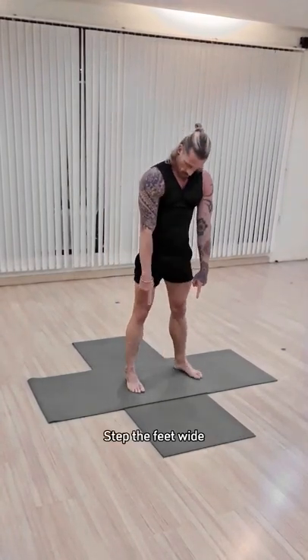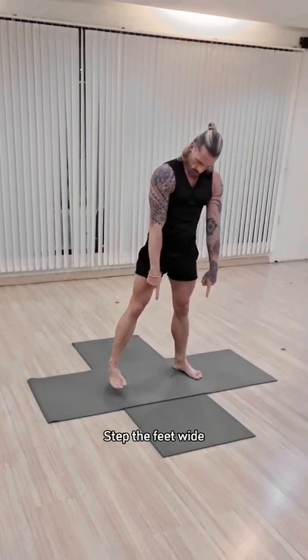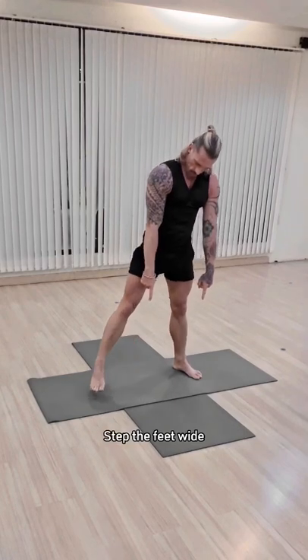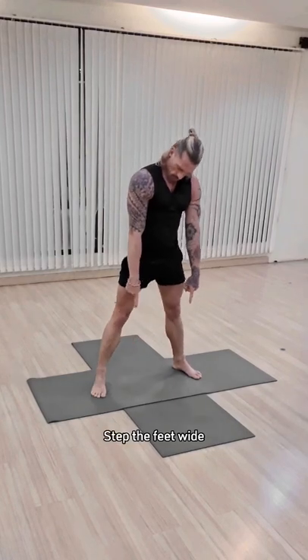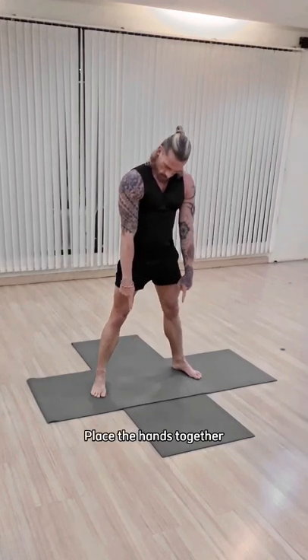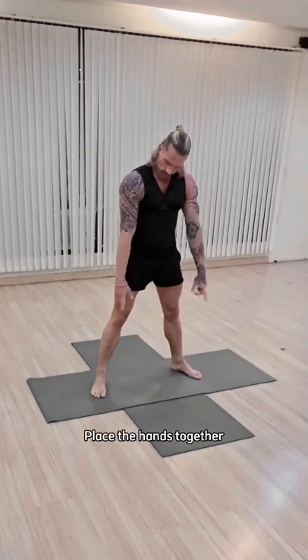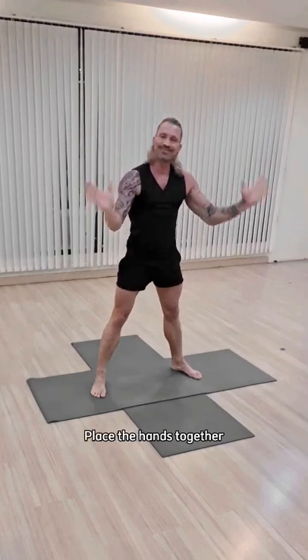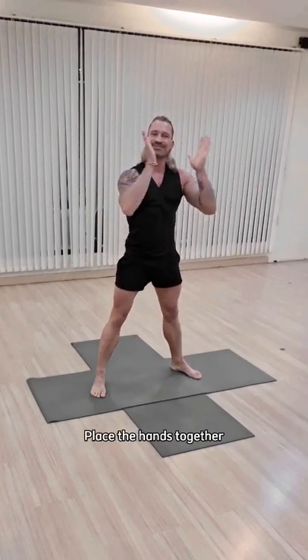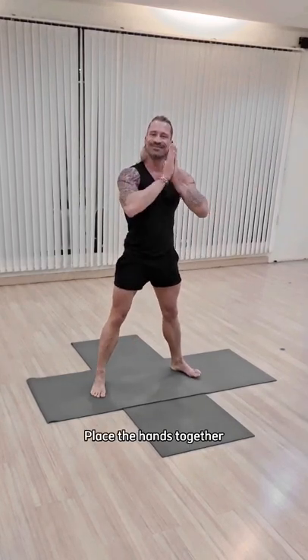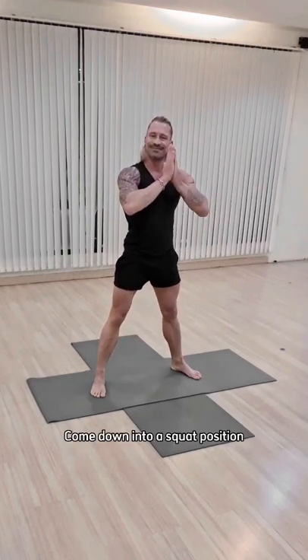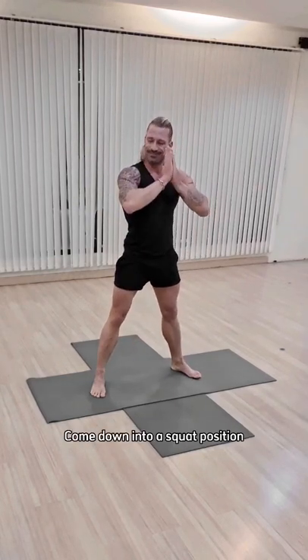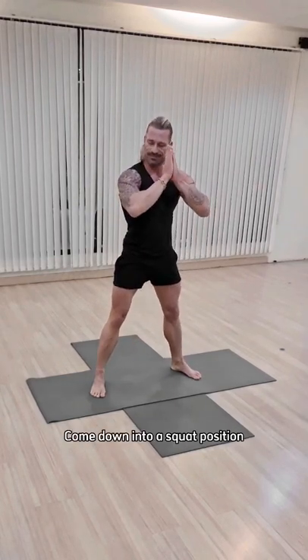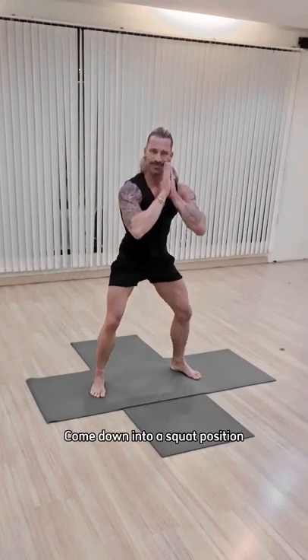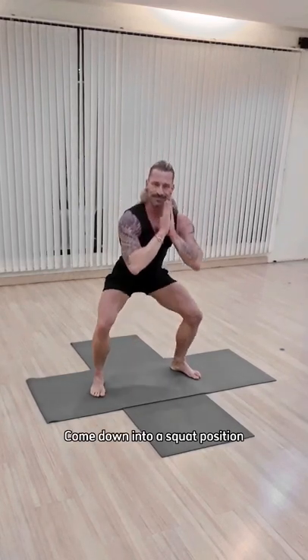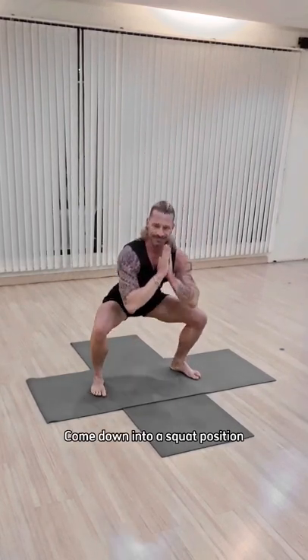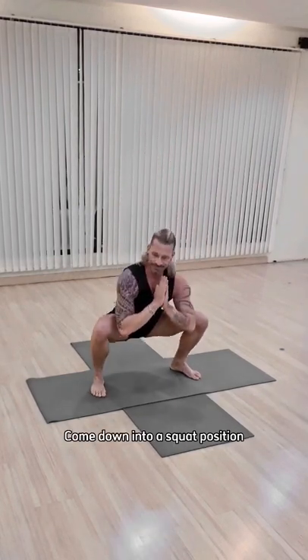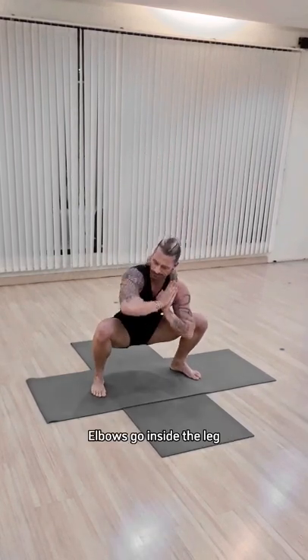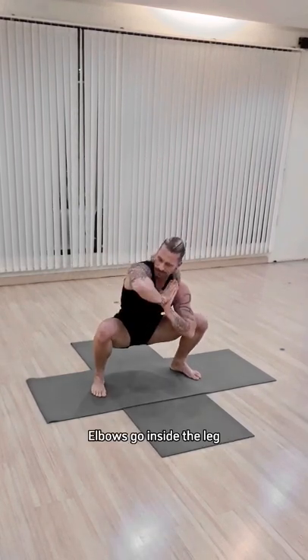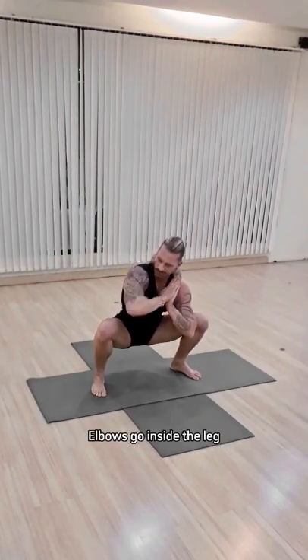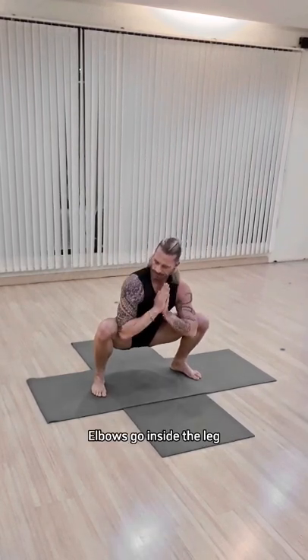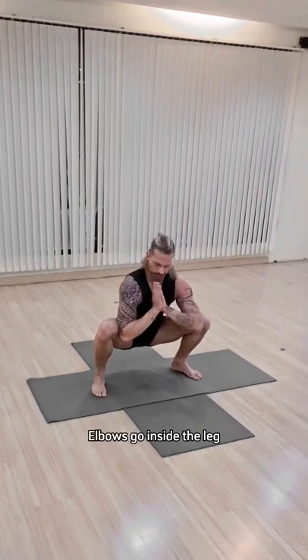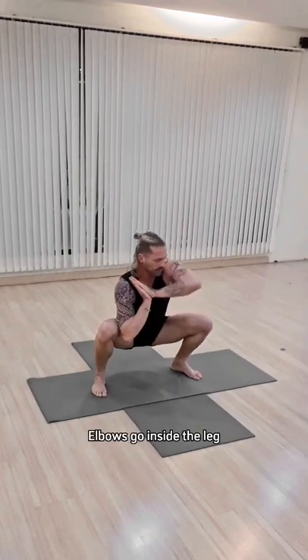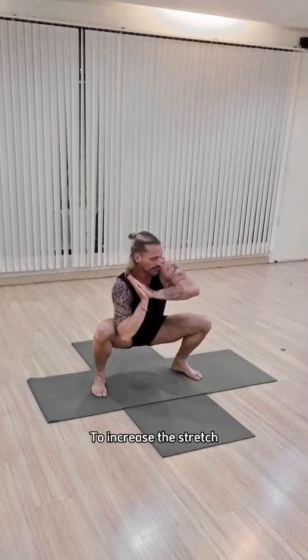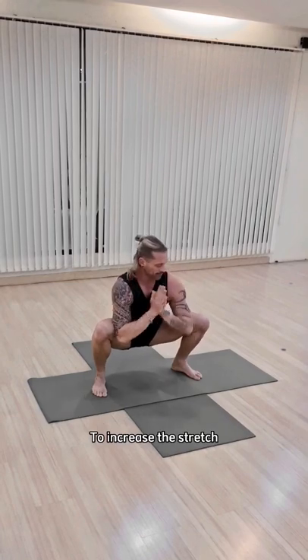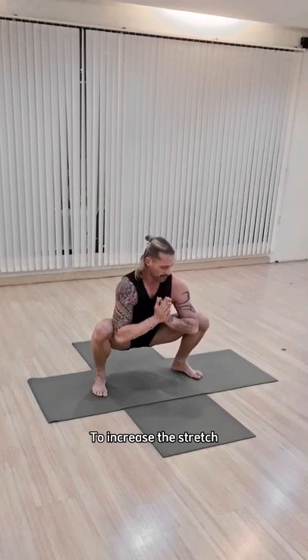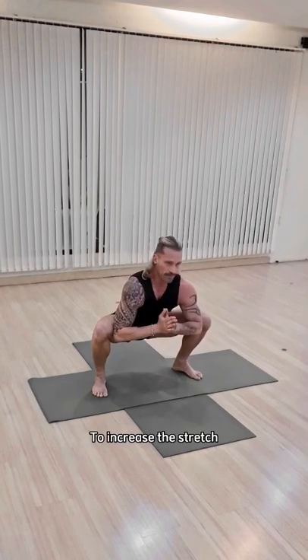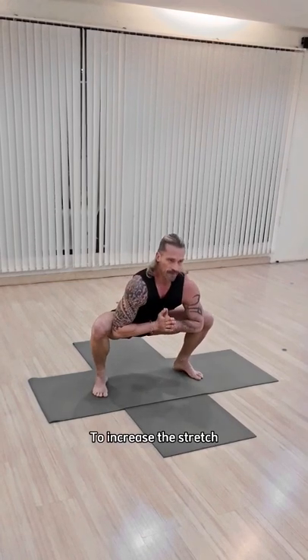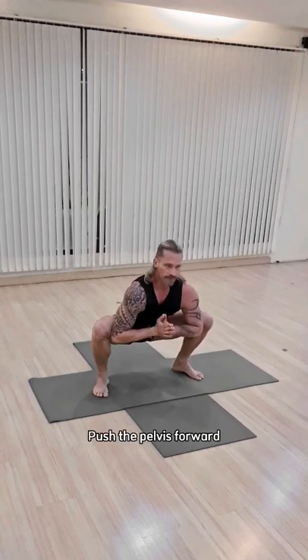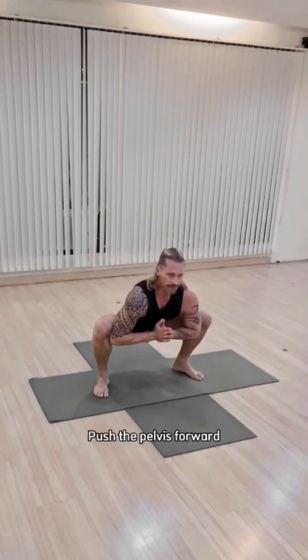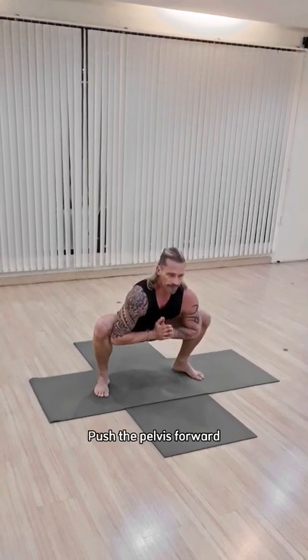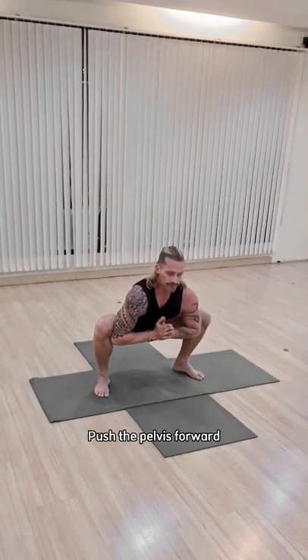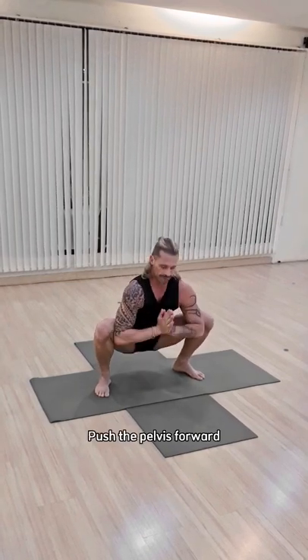Step the feet wide, place the hands together, come down into a squat position. Elbows go inside the leg. To increase the stretch, push the pelvis forward.